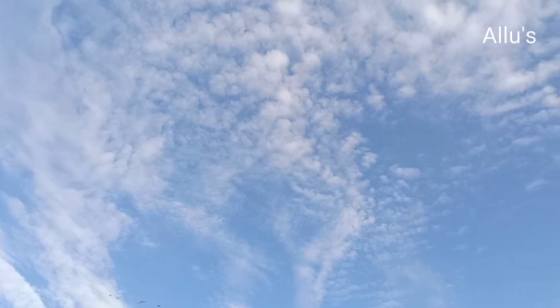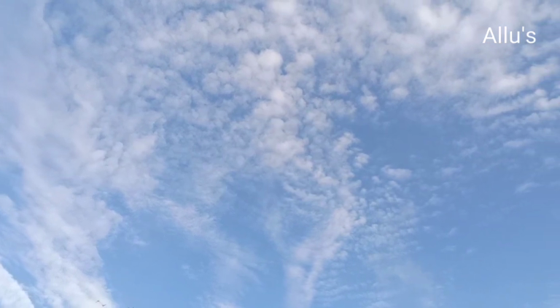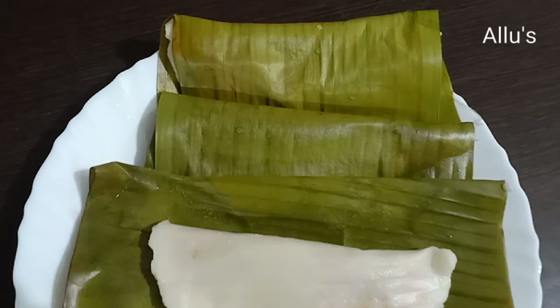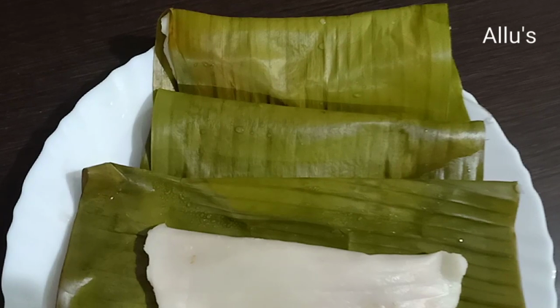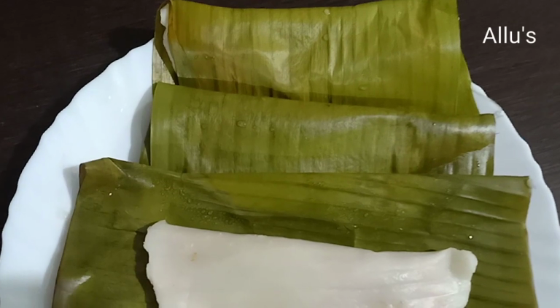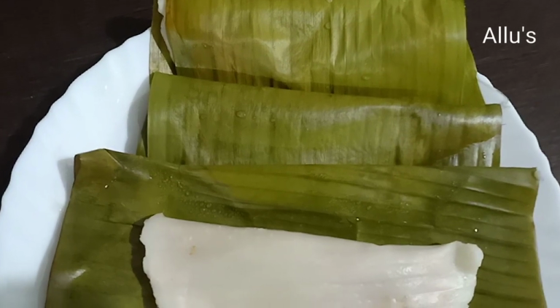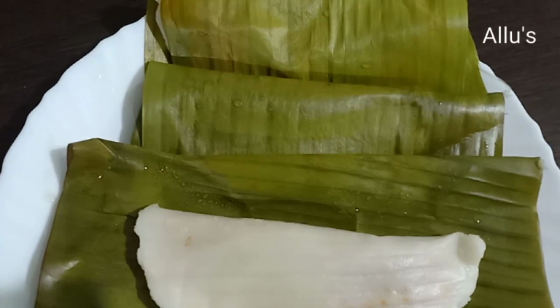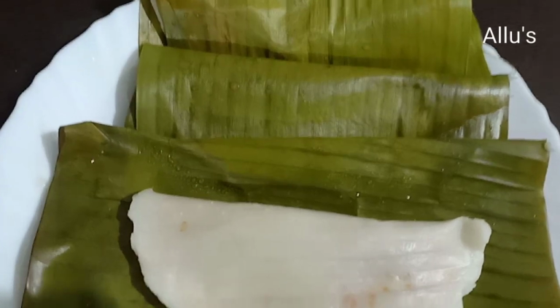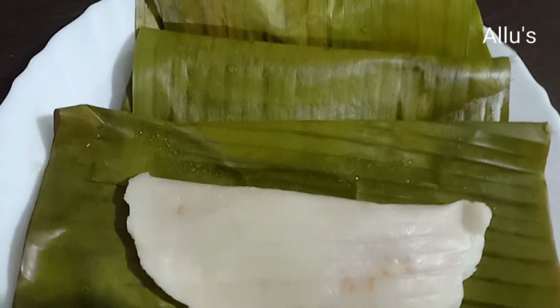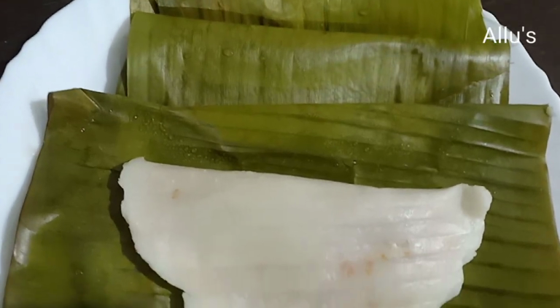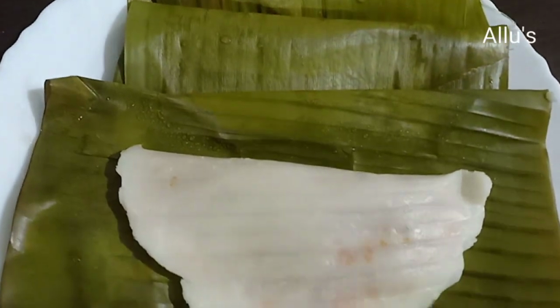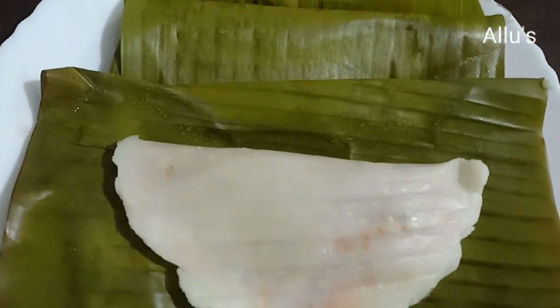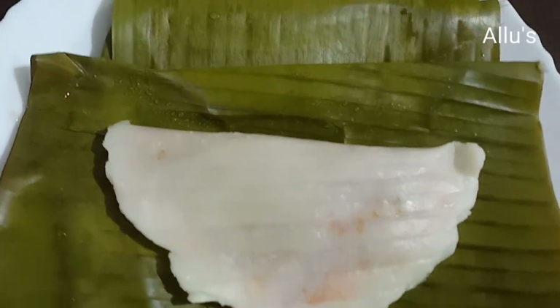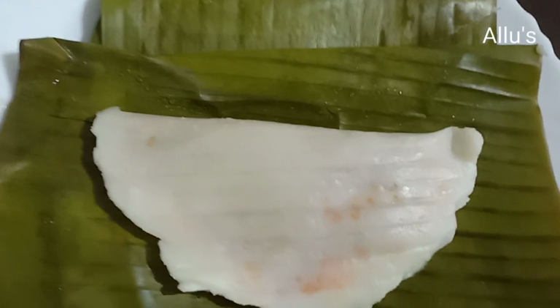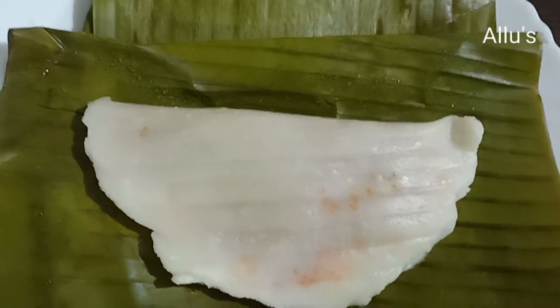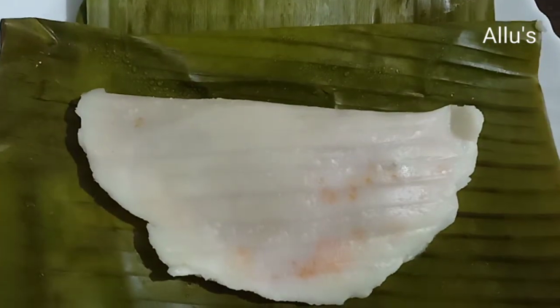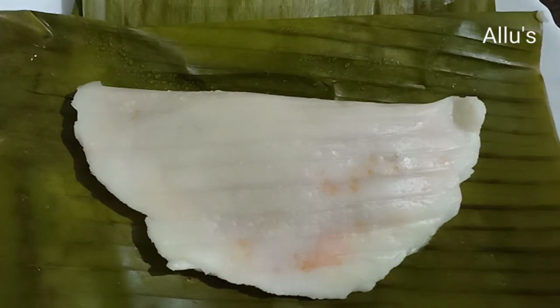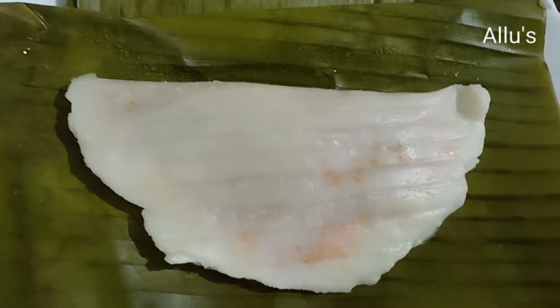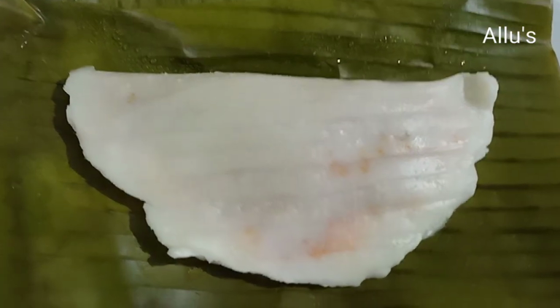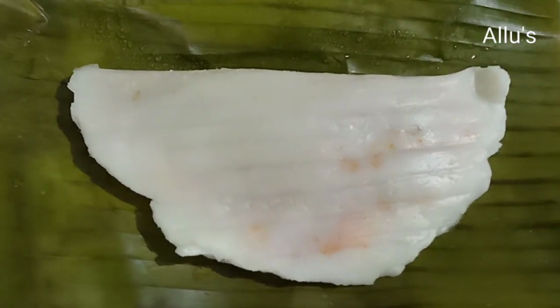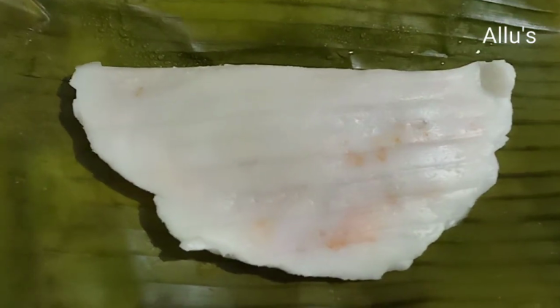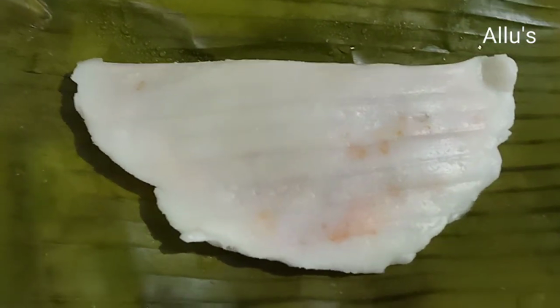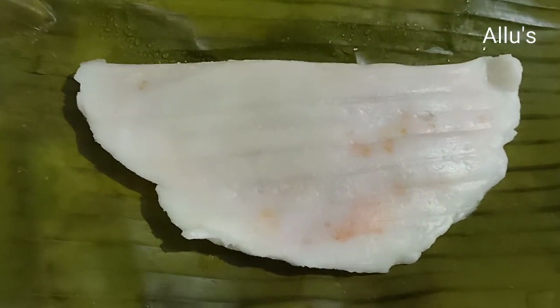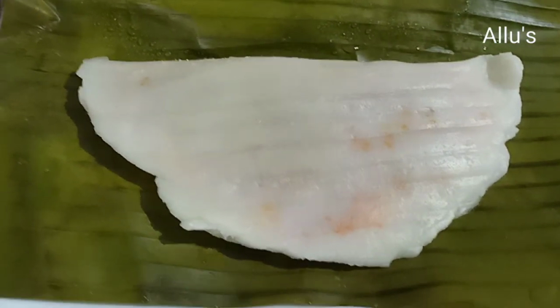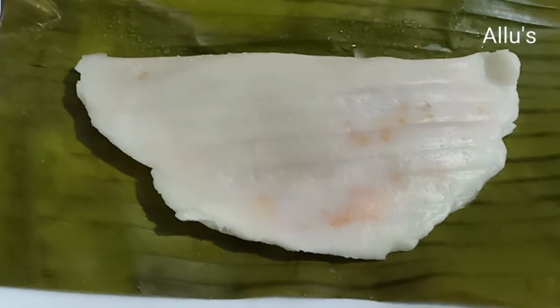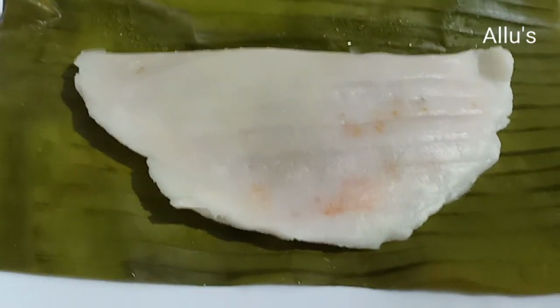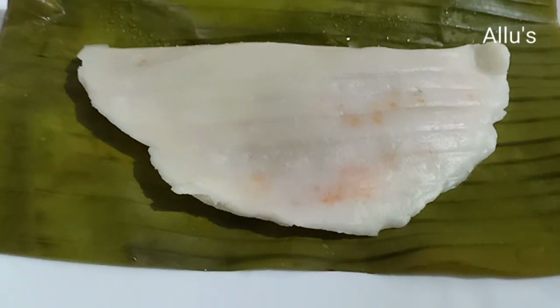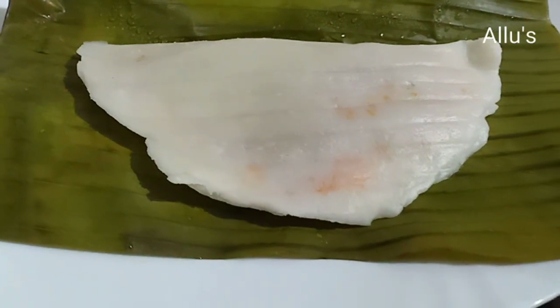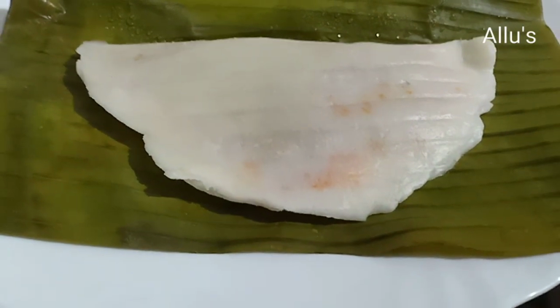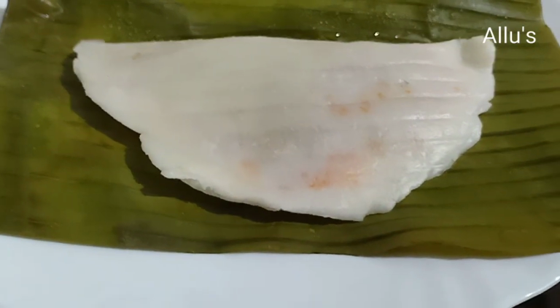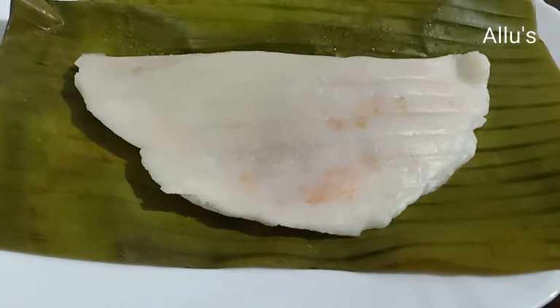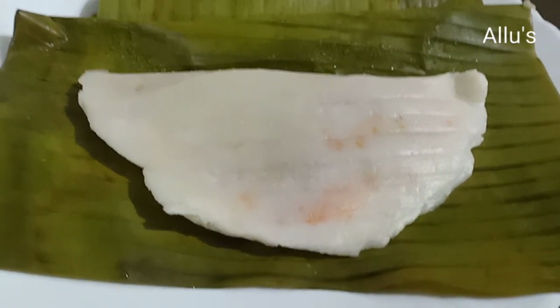Hello friends, welcome back. I am here with the recipe of stuffed beef appam in banana leaves.